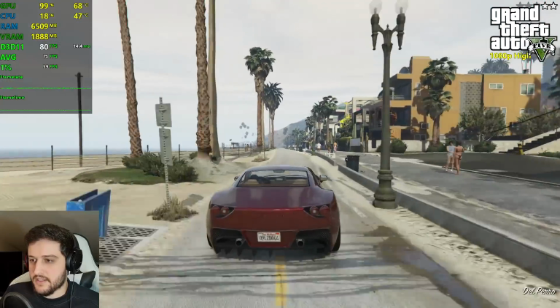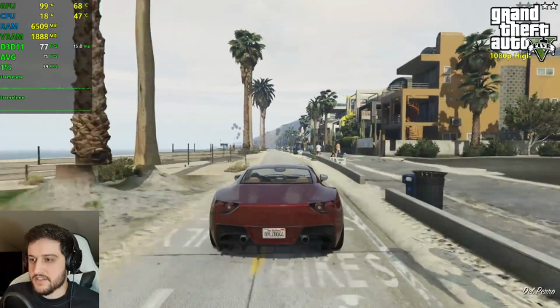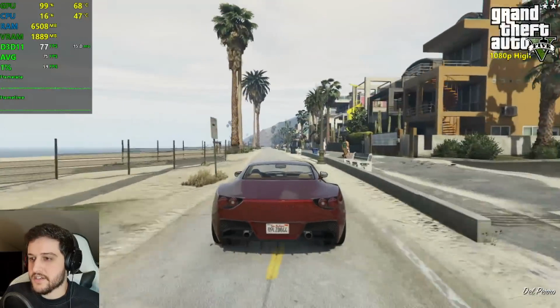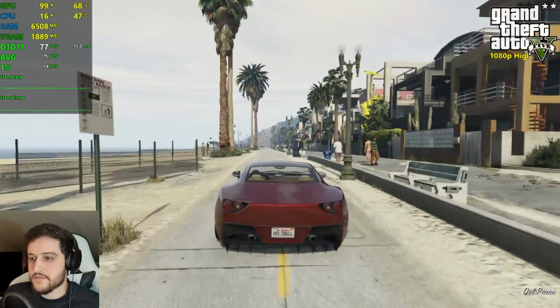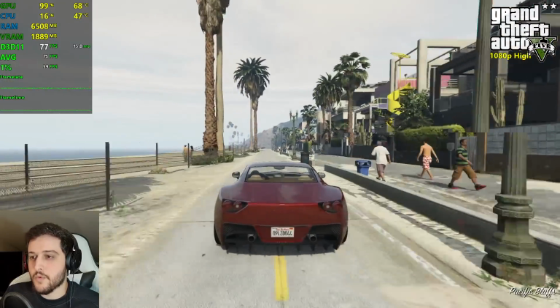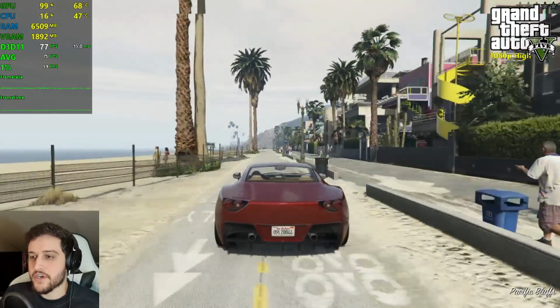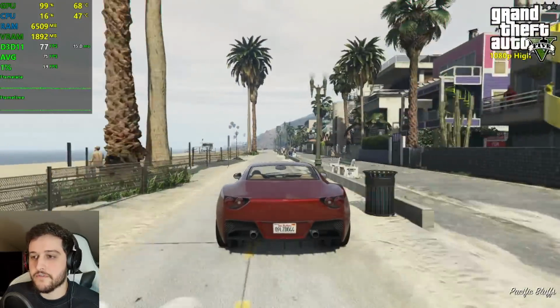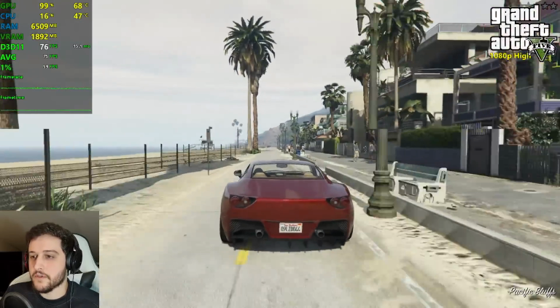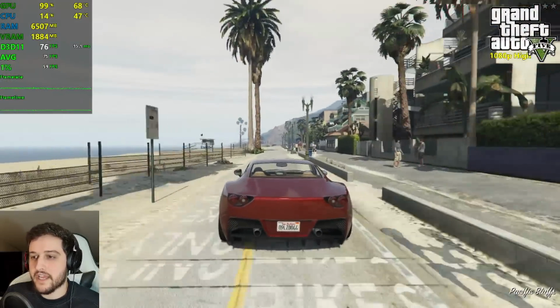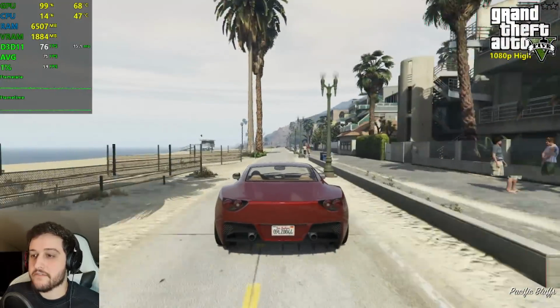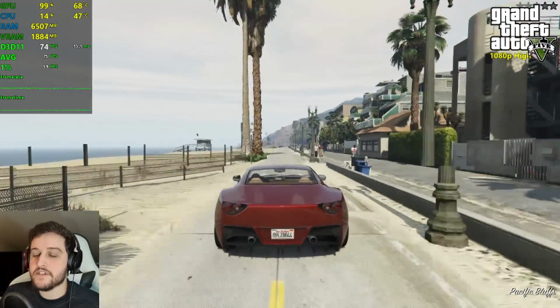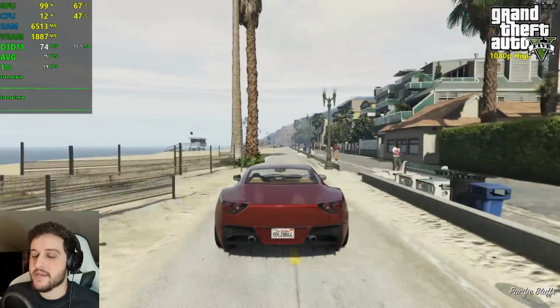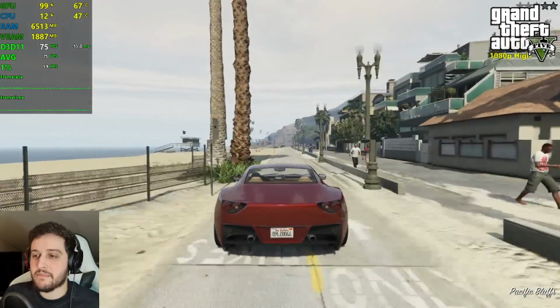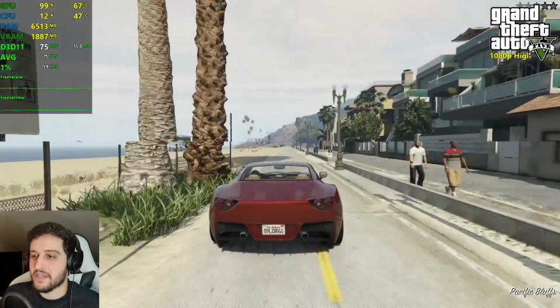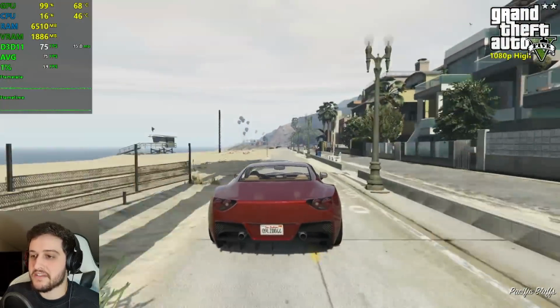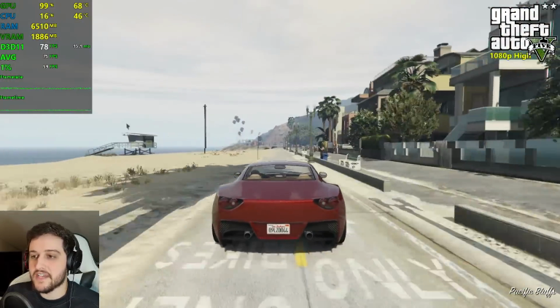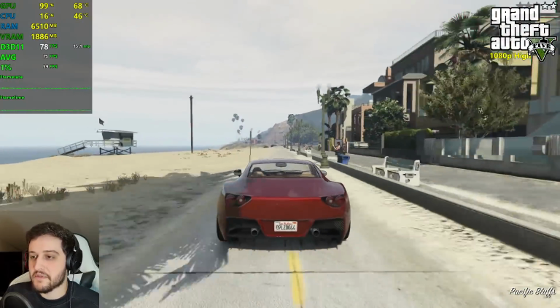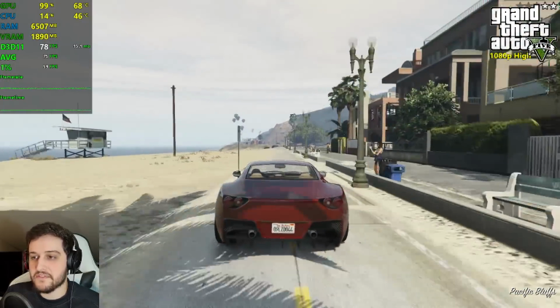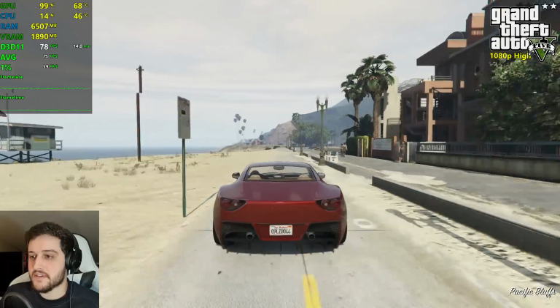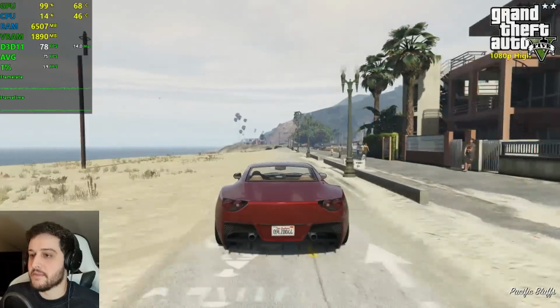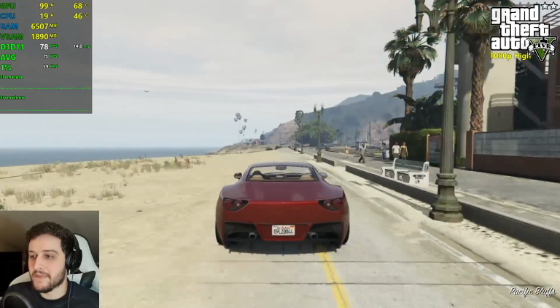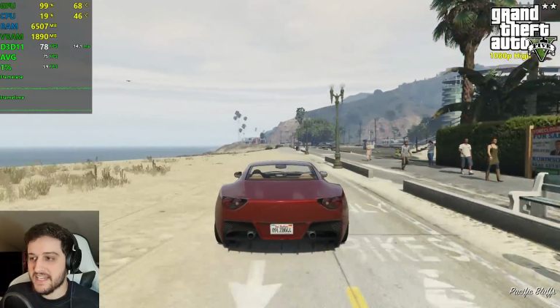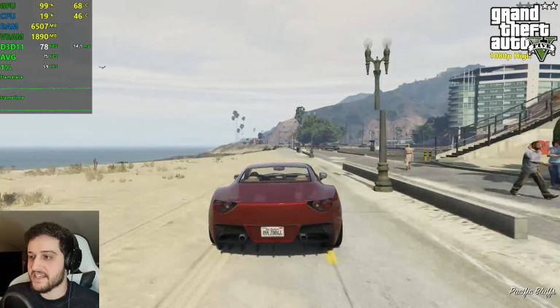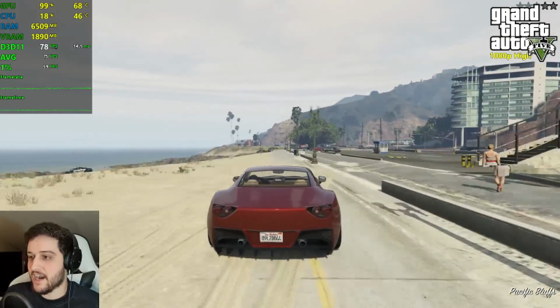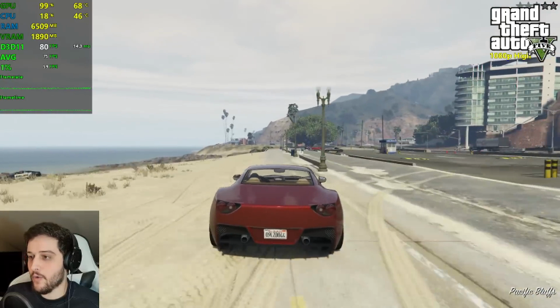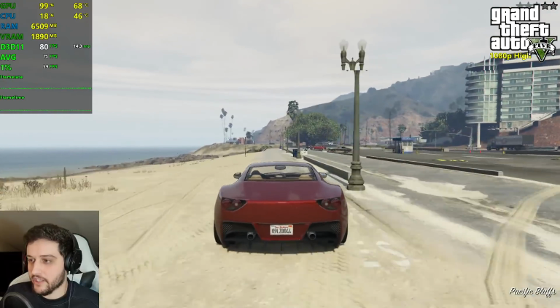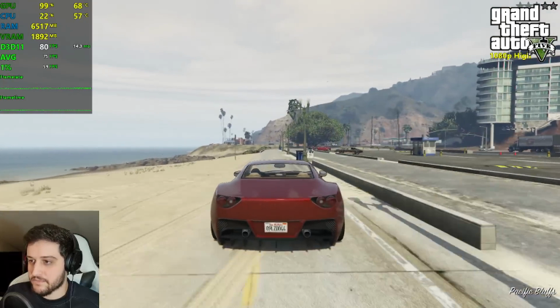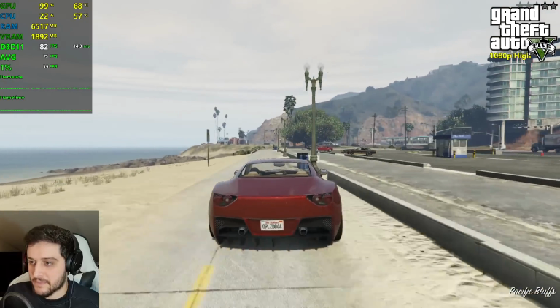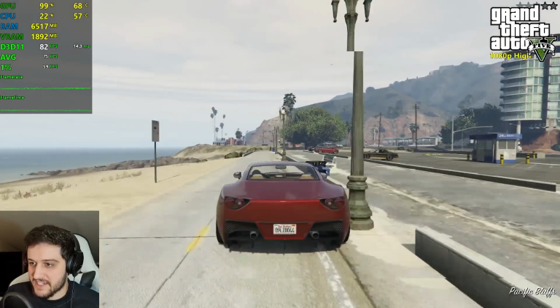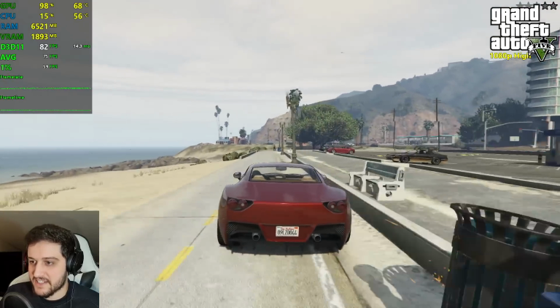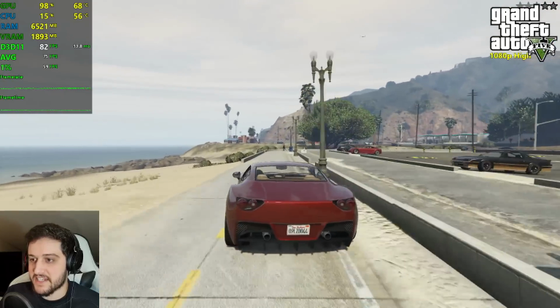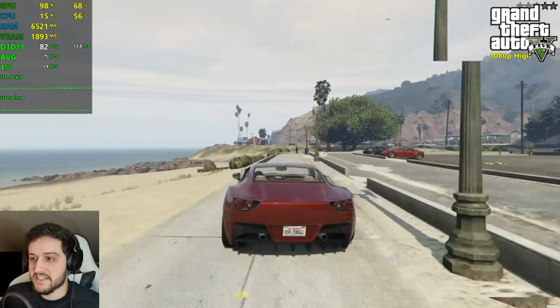This is just wonderful. Every time I play this game, it's amazing how well optimized it is.